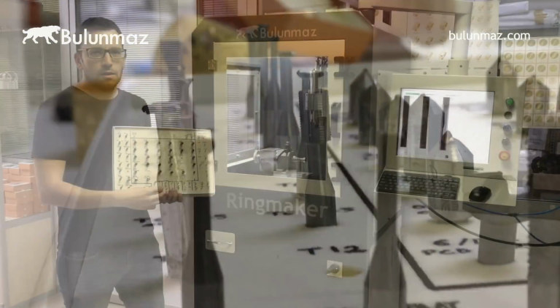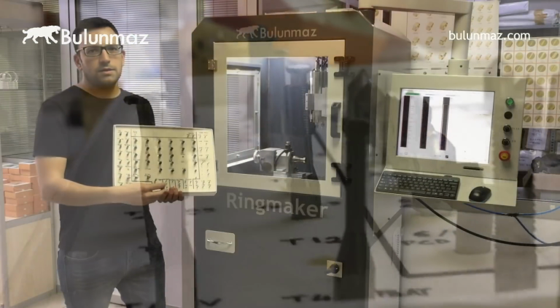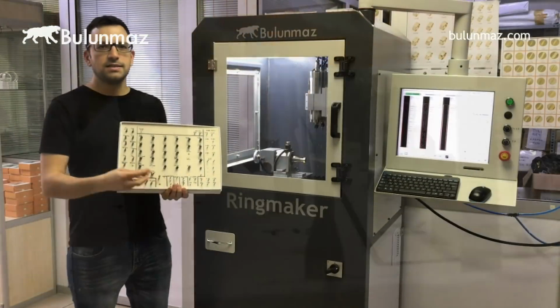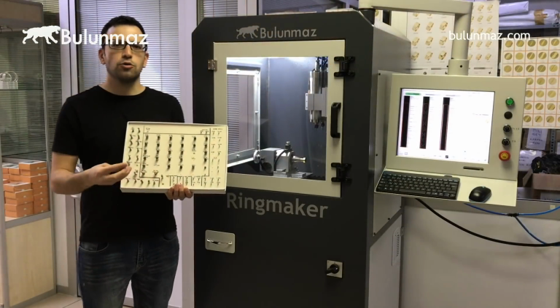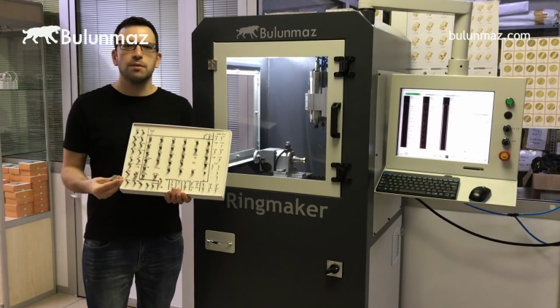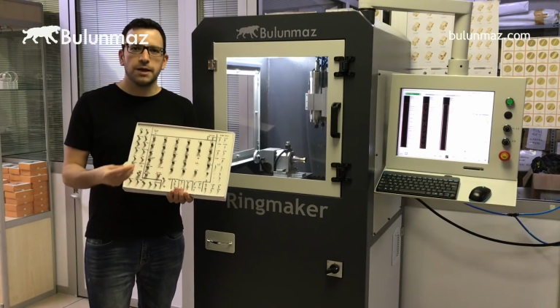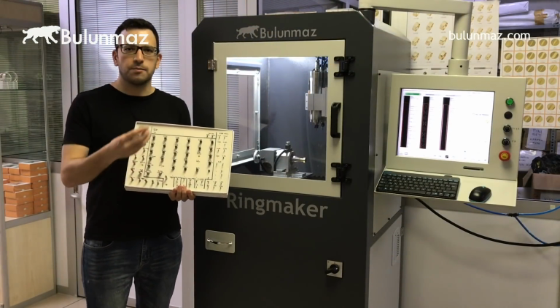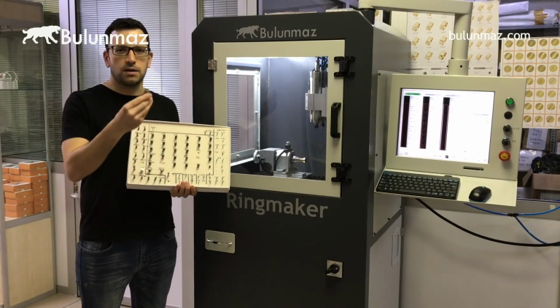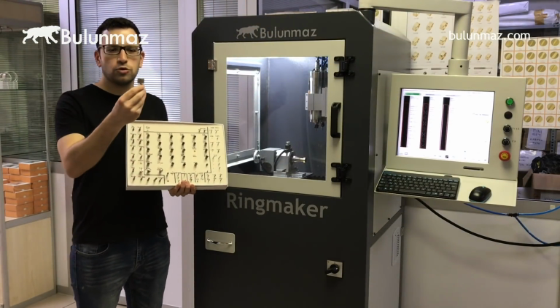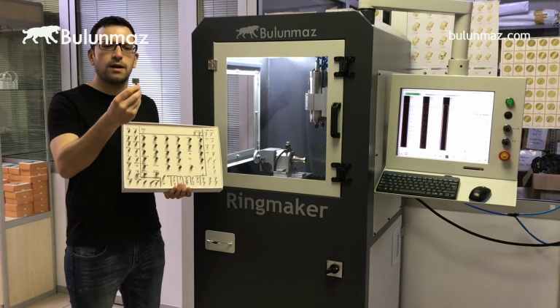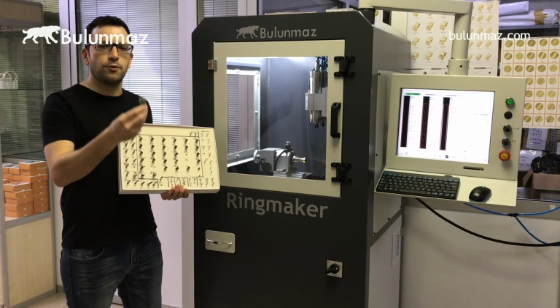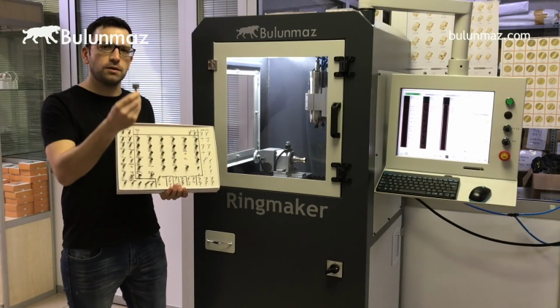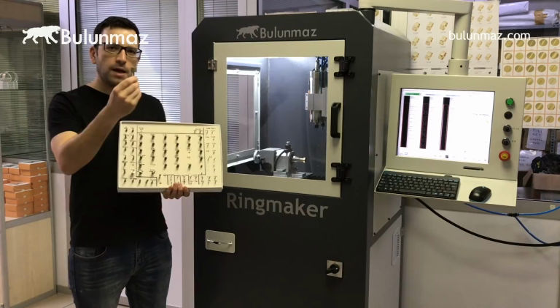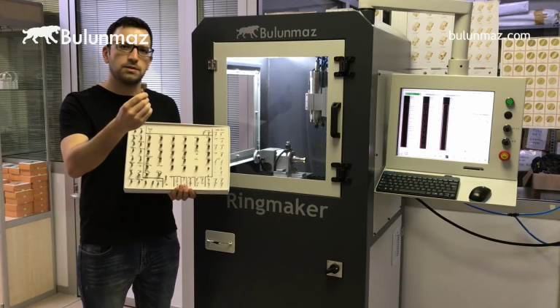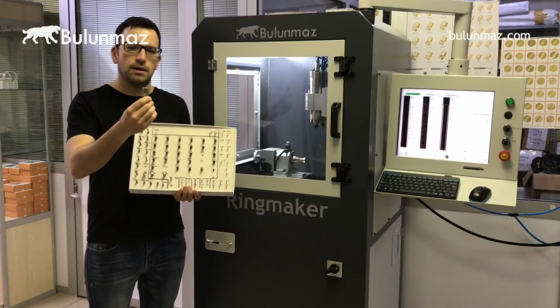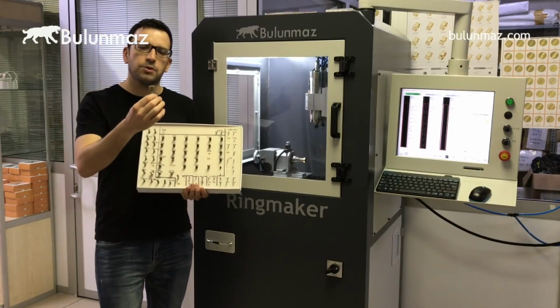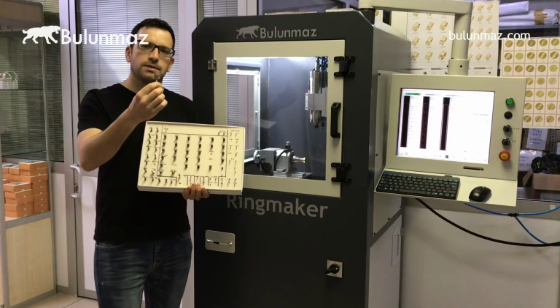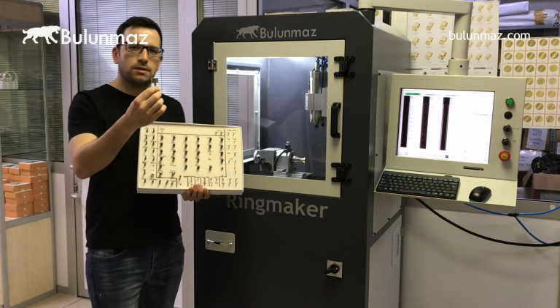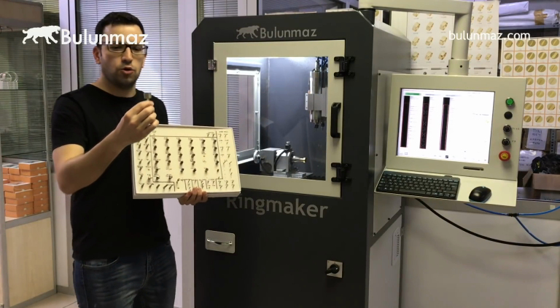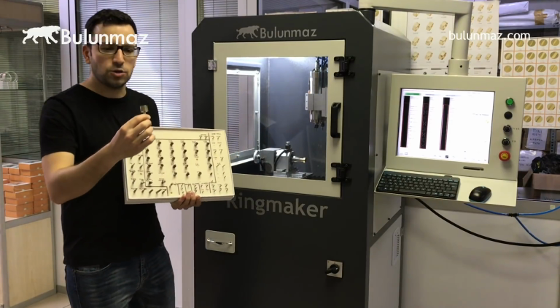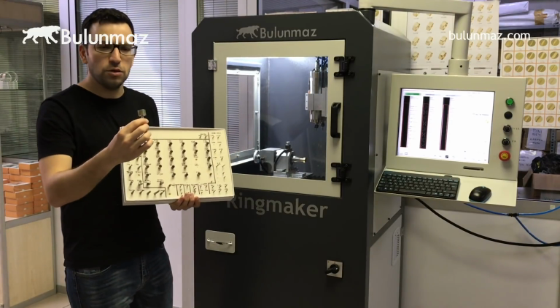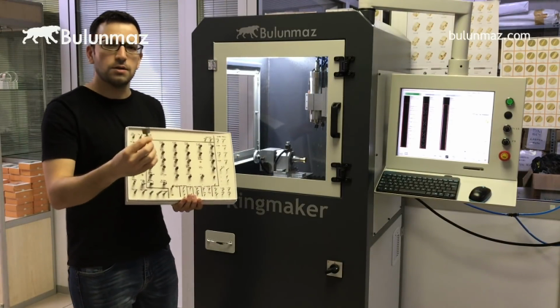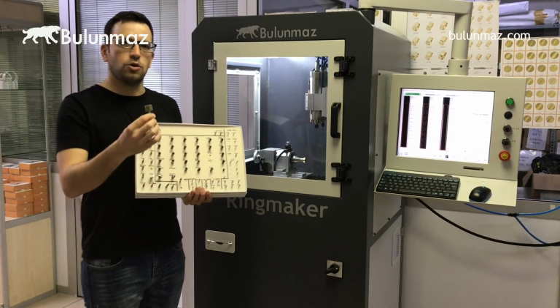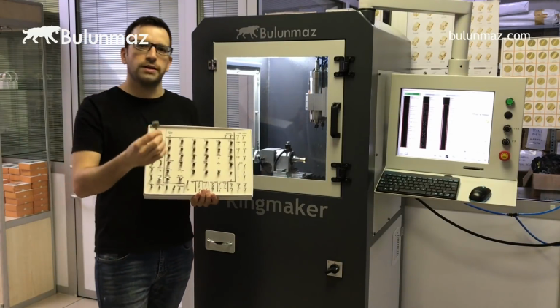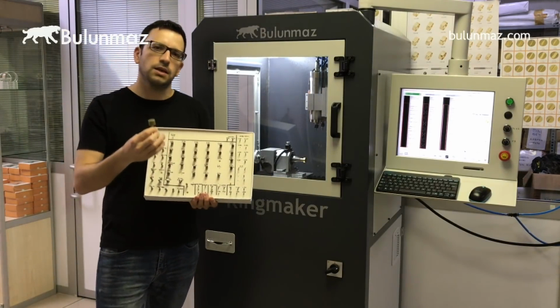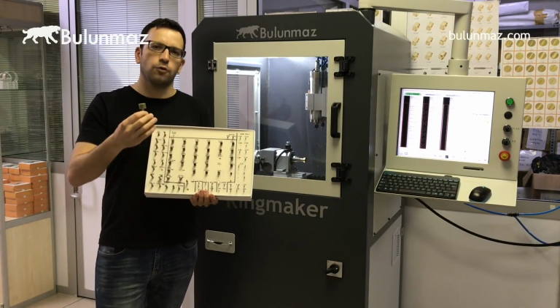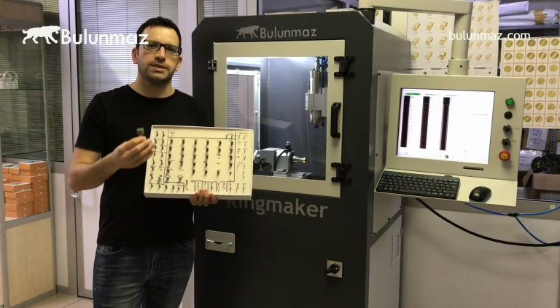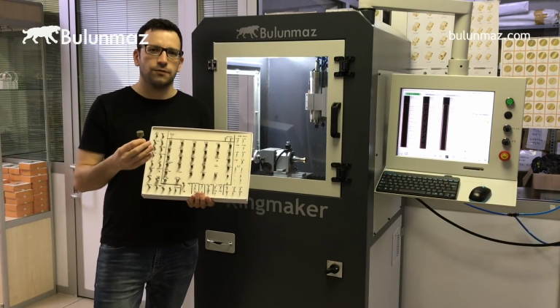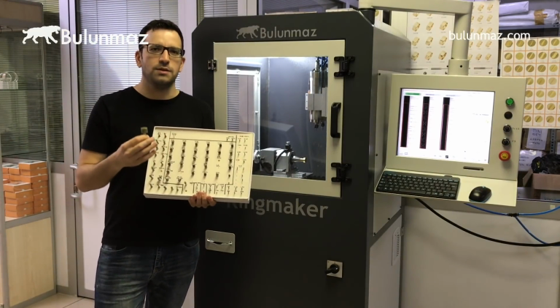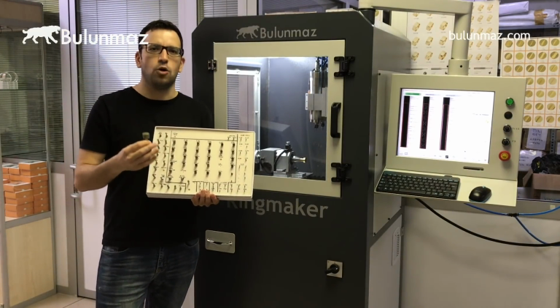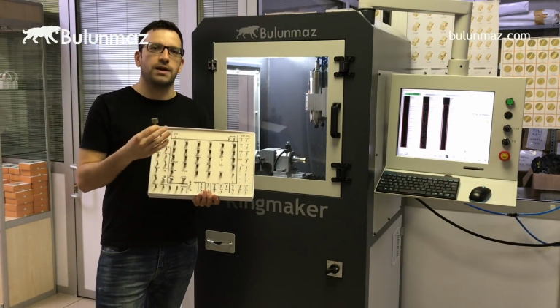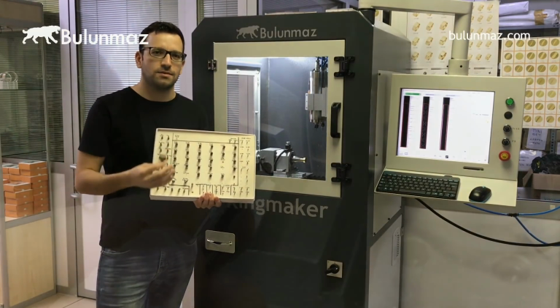This is our diamond plated background tool. There are real diamonds plated on this tool. Let's see how the result will be on bangles.